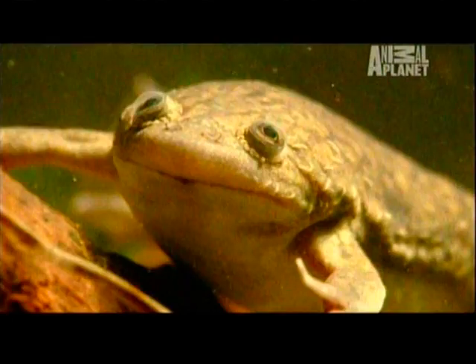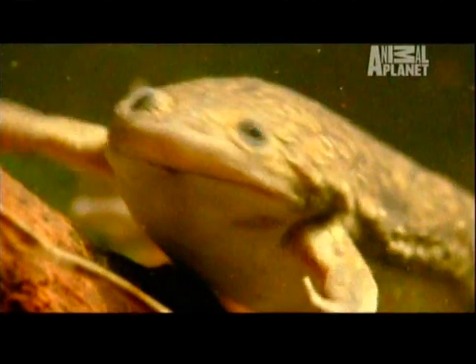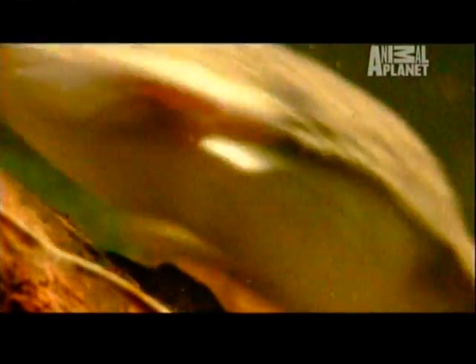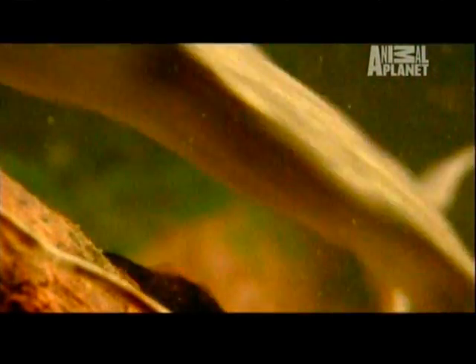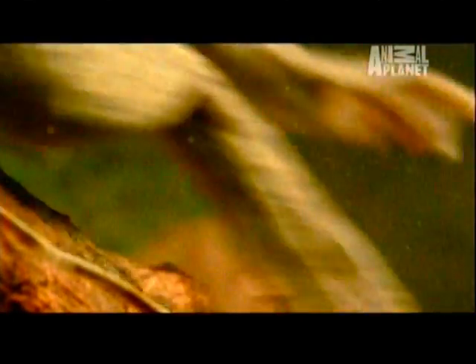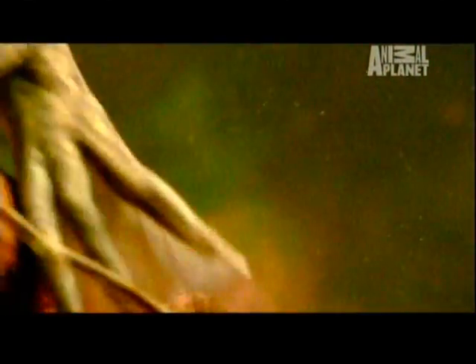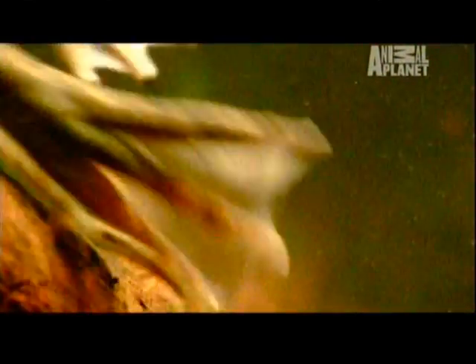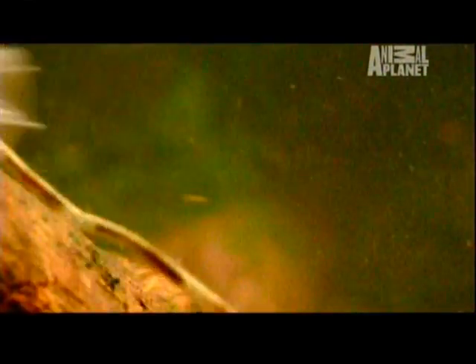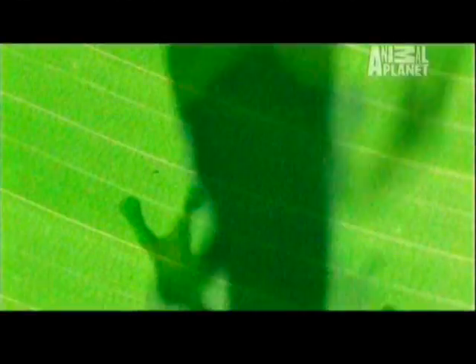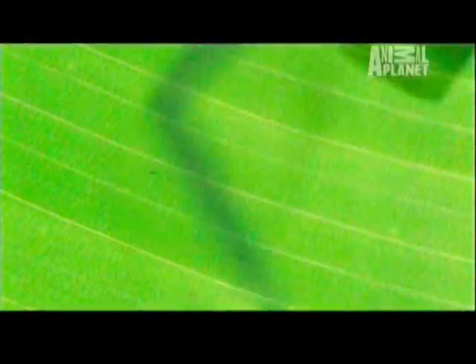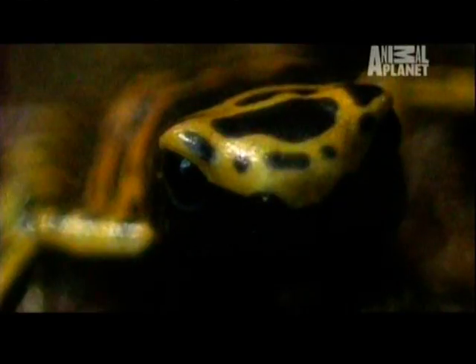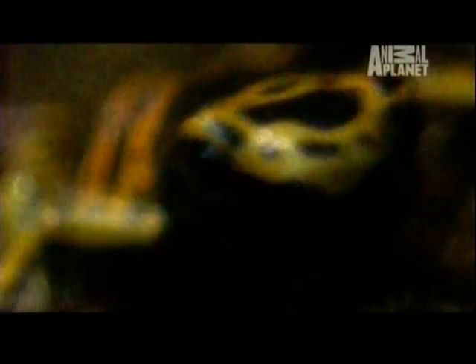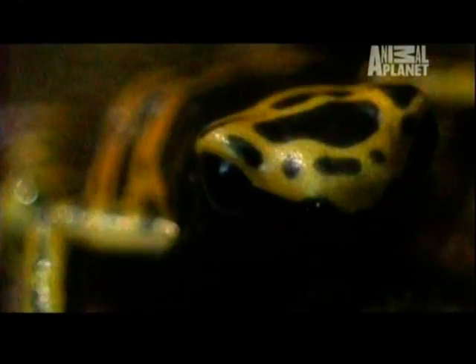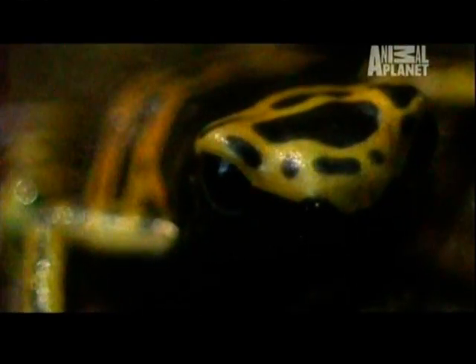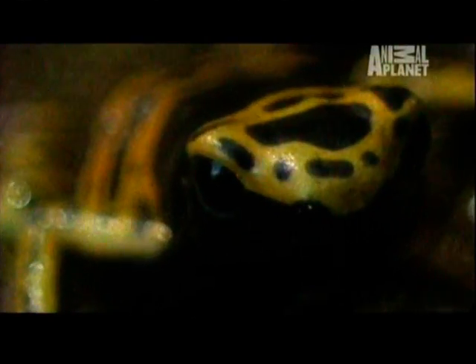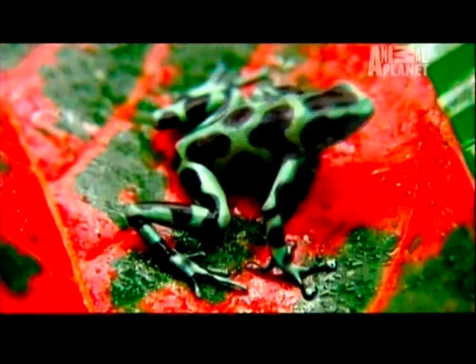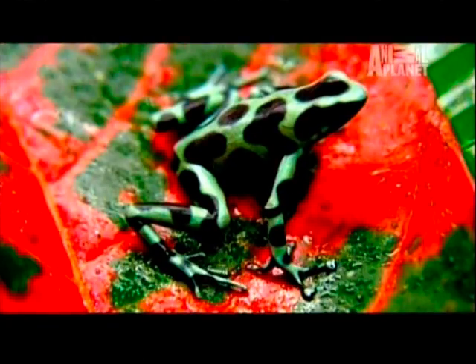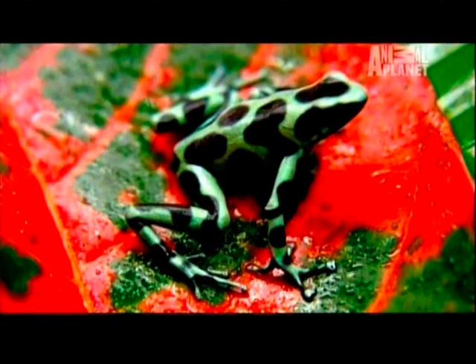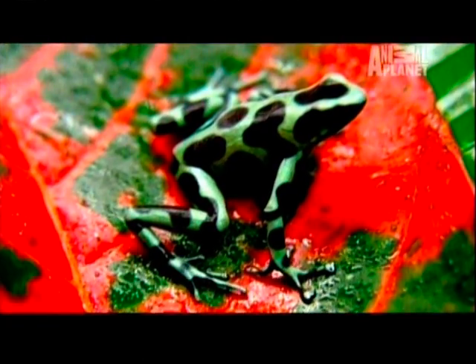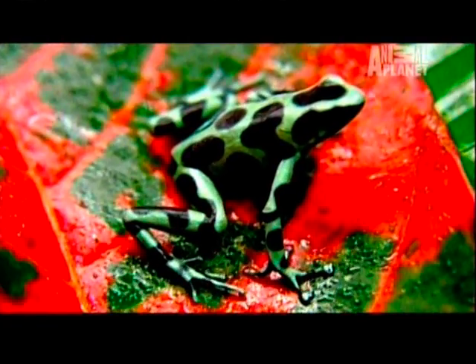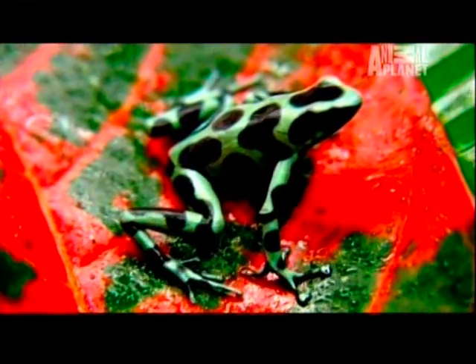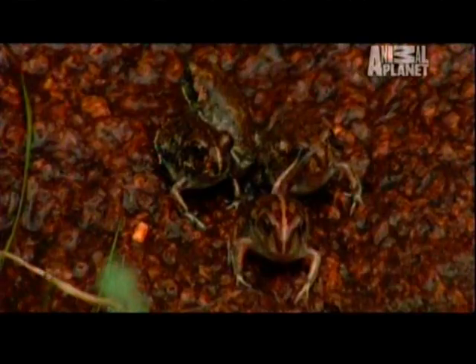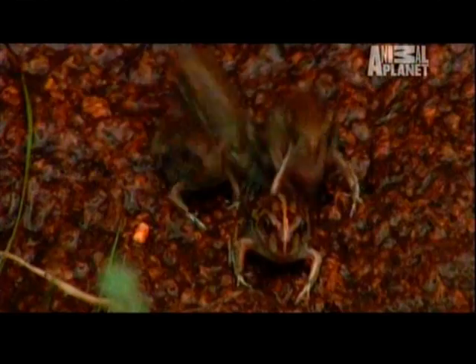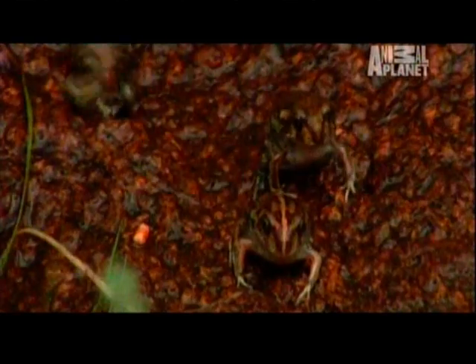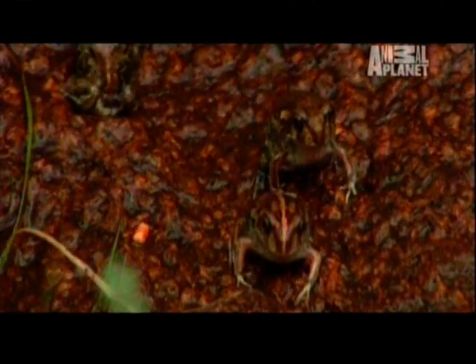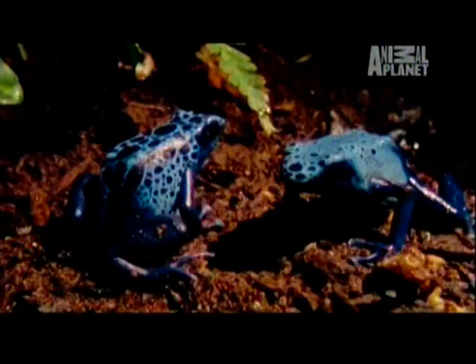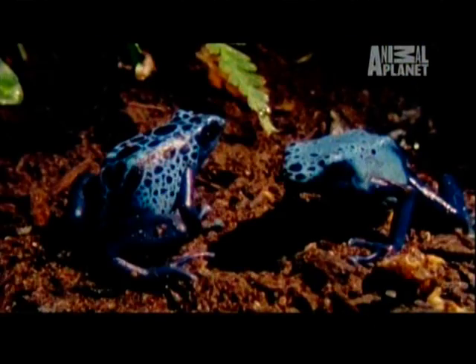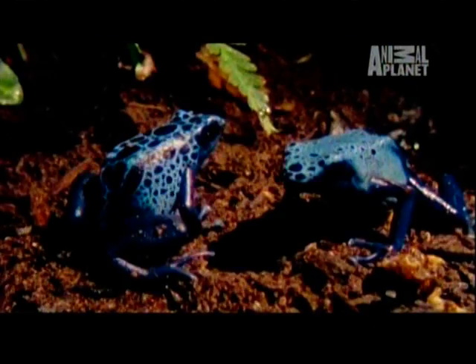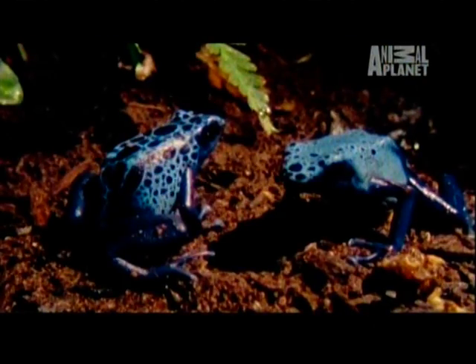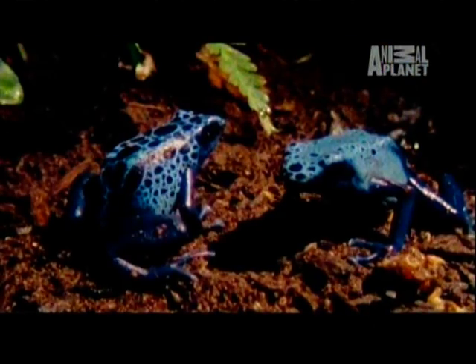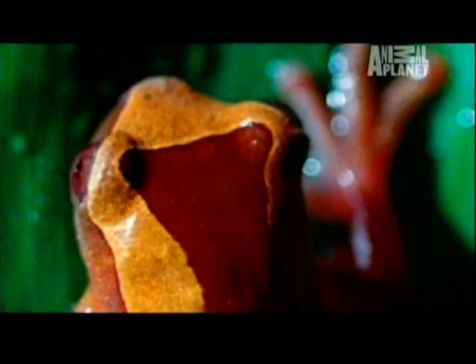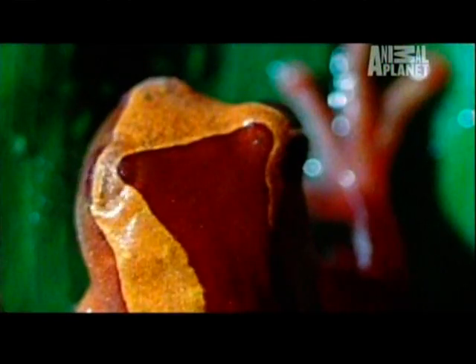Because of the spread of the African clawed frogs, native frogs all over the world are now being exposed to chytrid and they are dying.